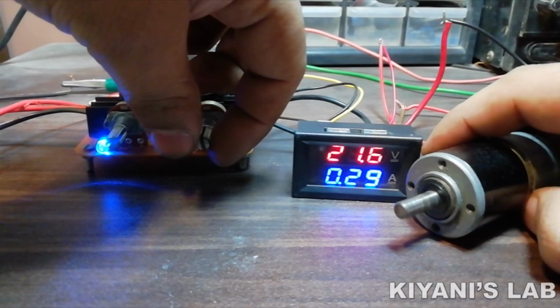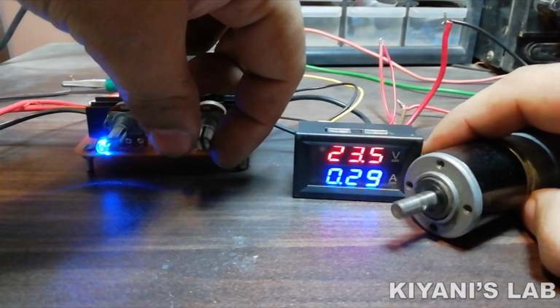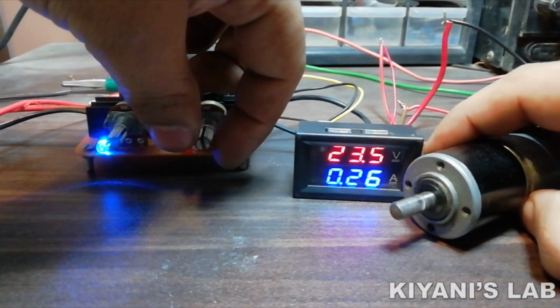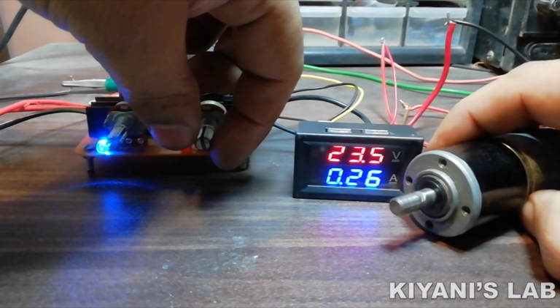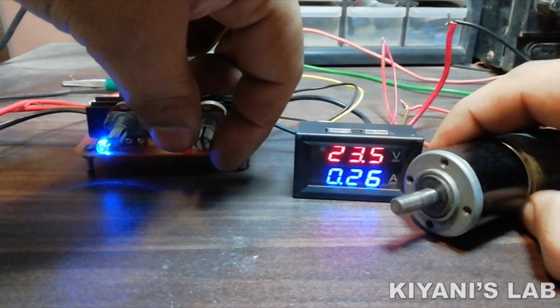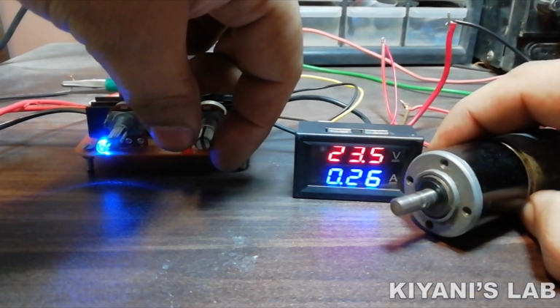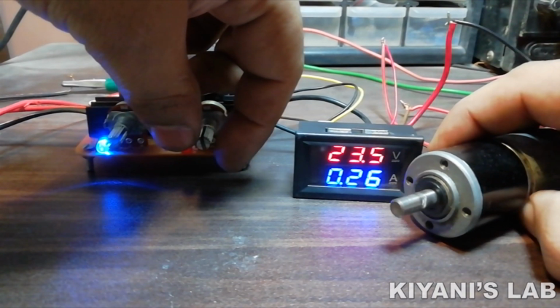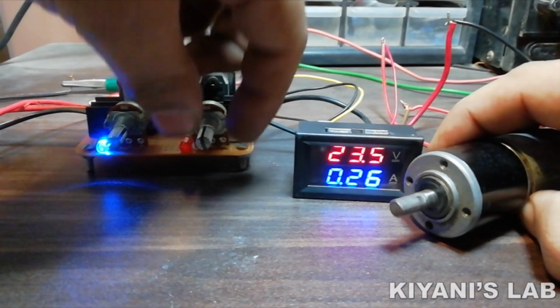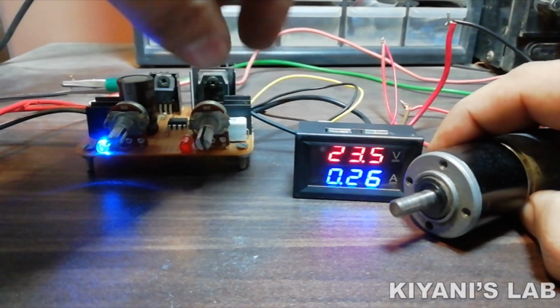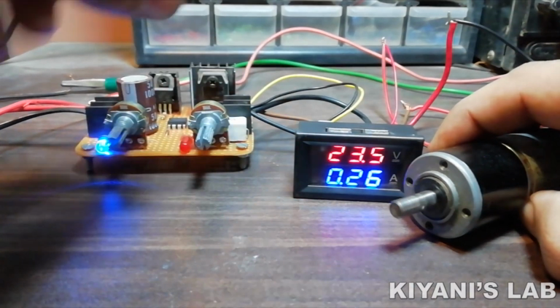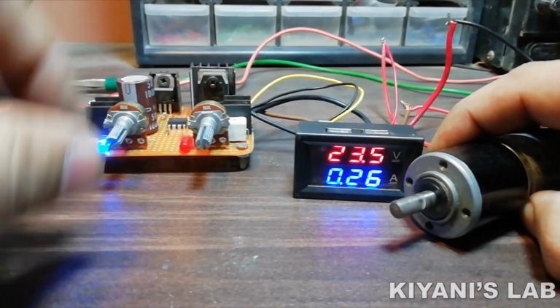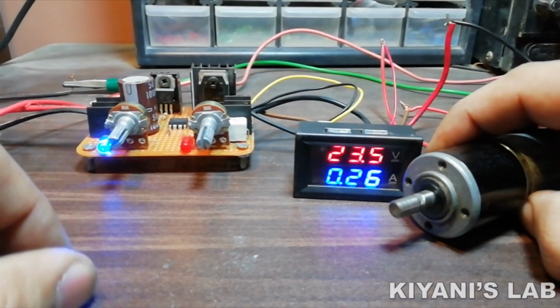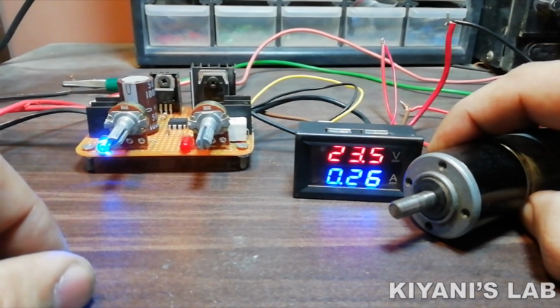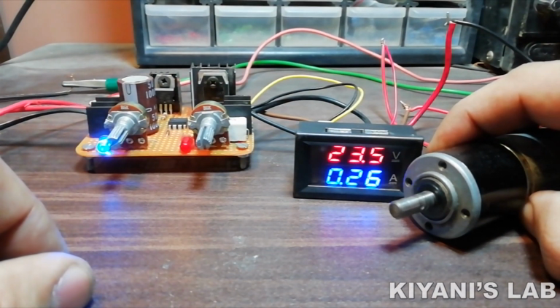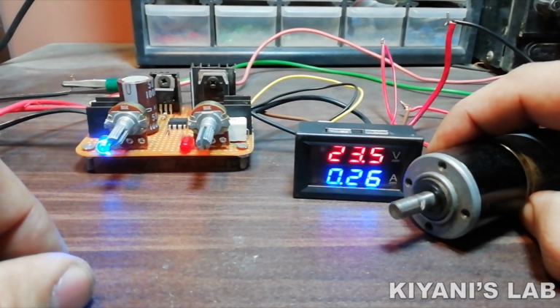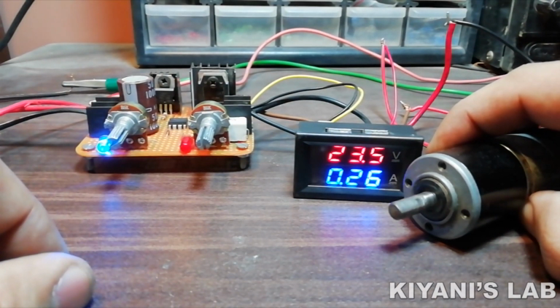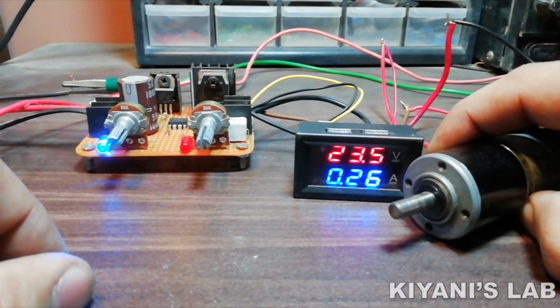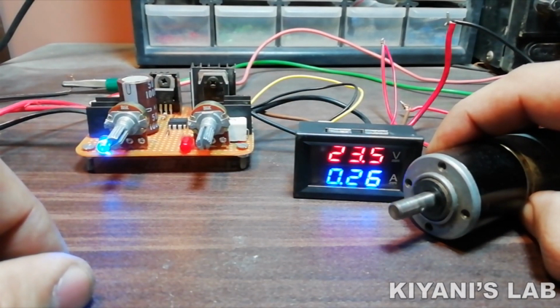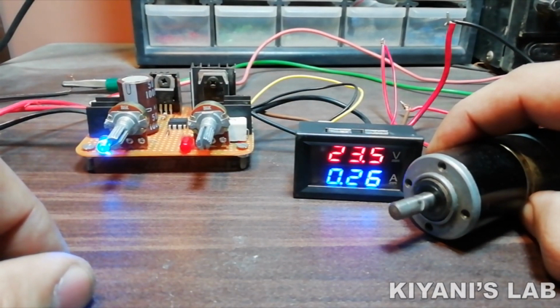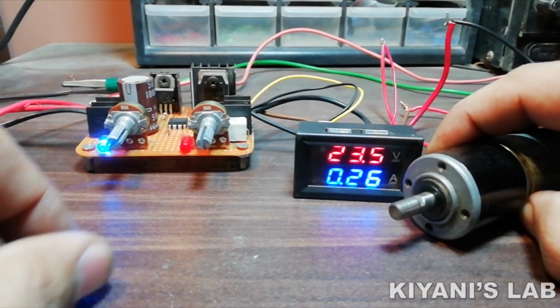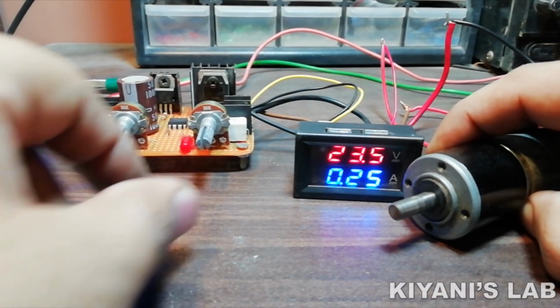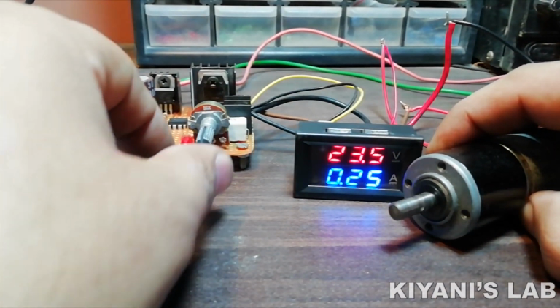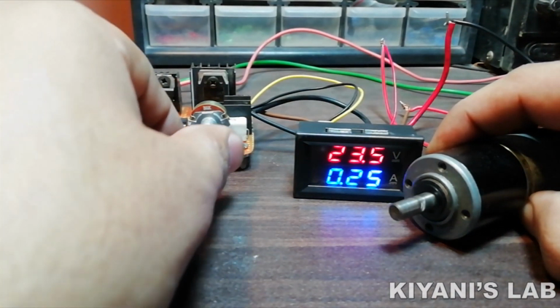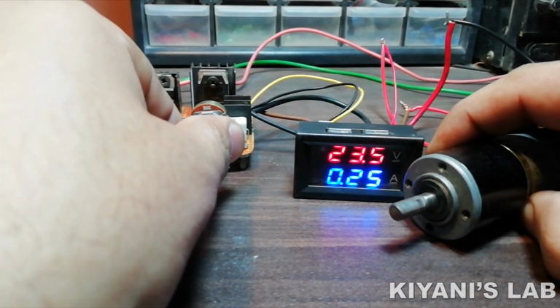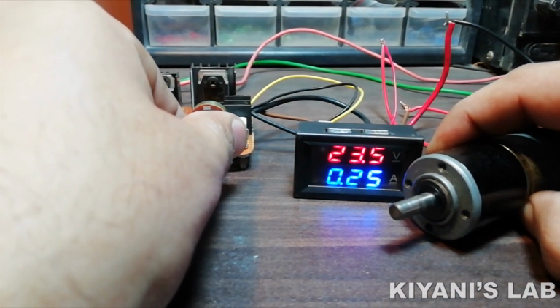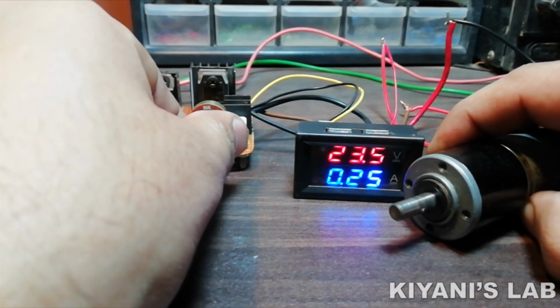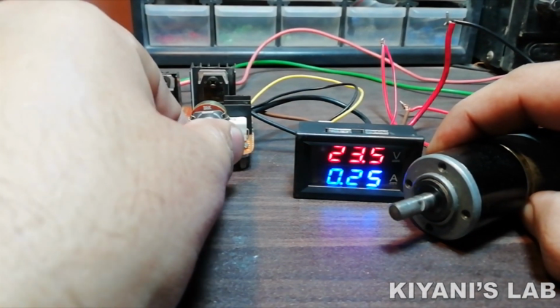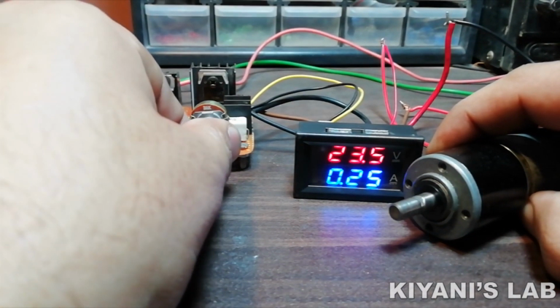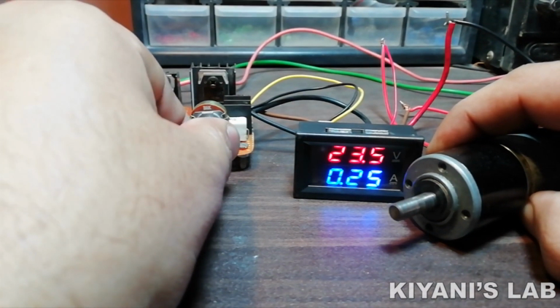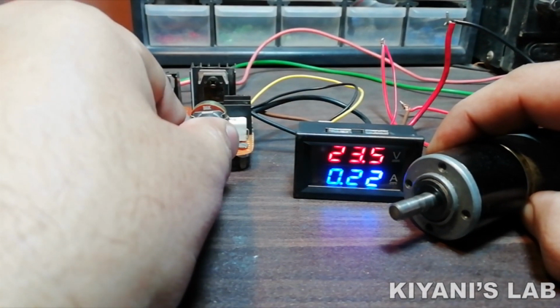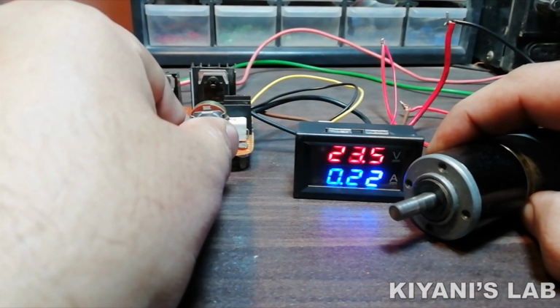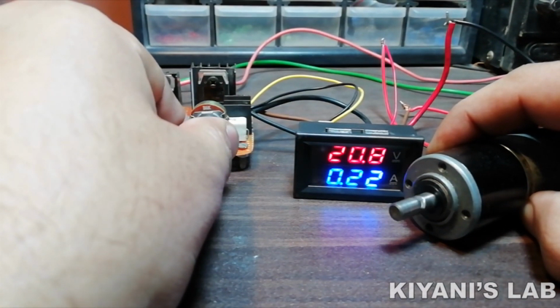Hi friends, in this video I'm gonna make a variable voltage and current power supply.